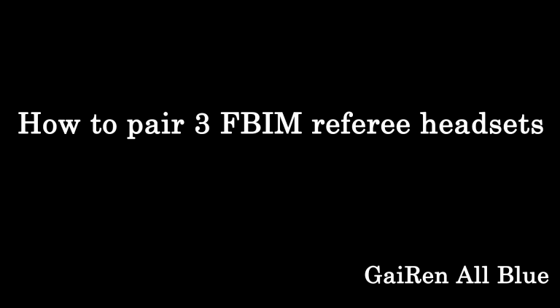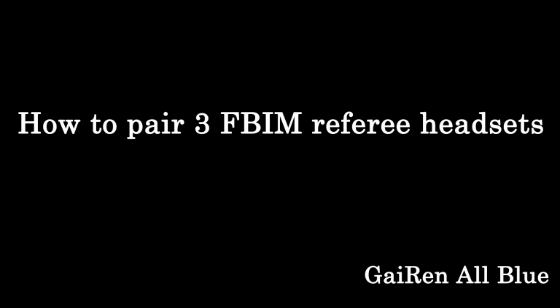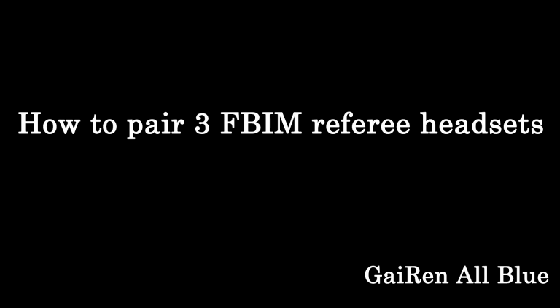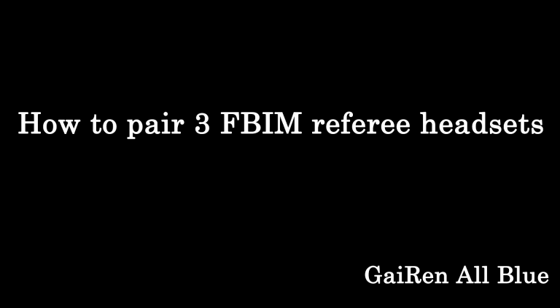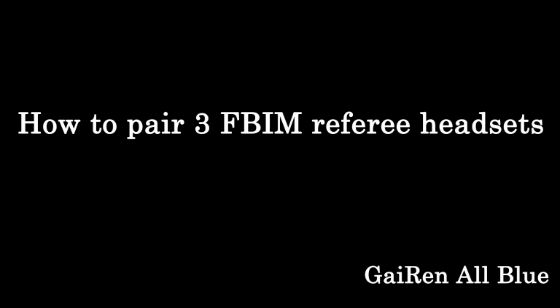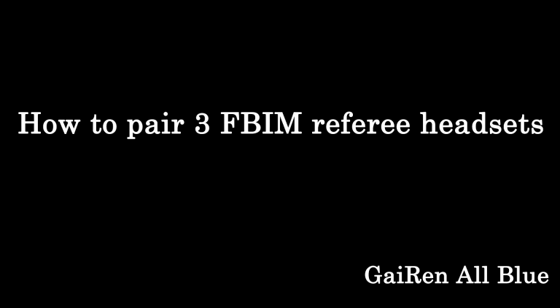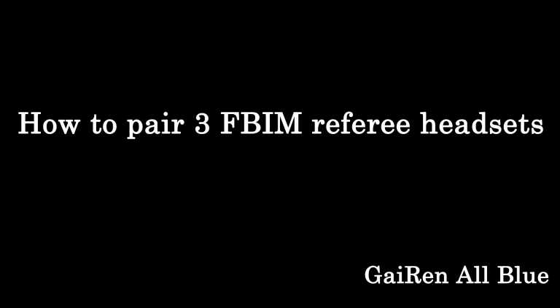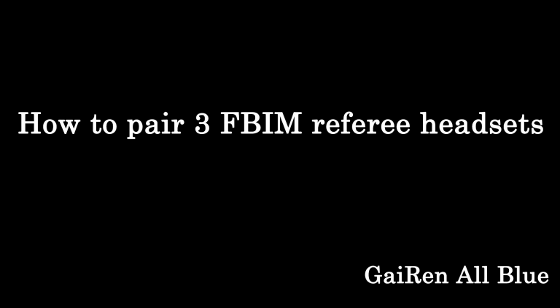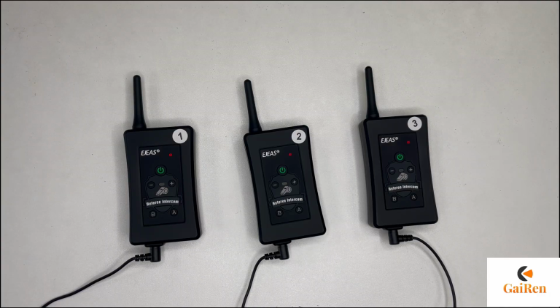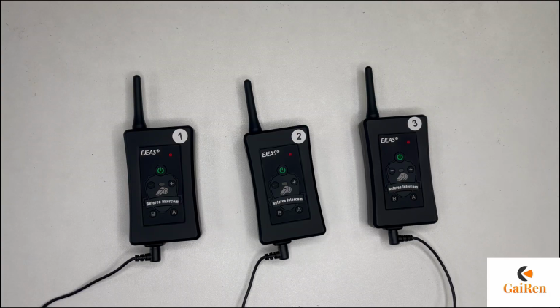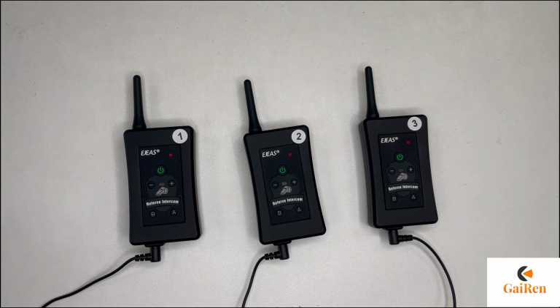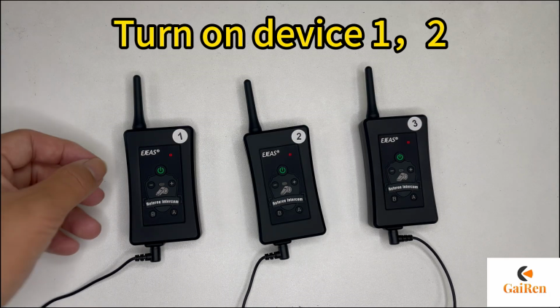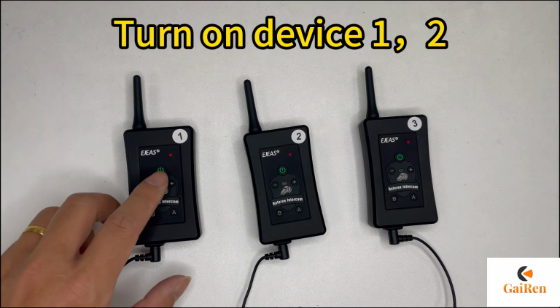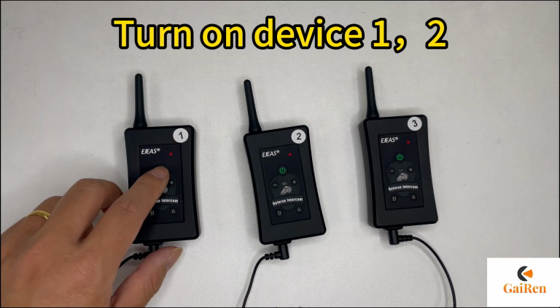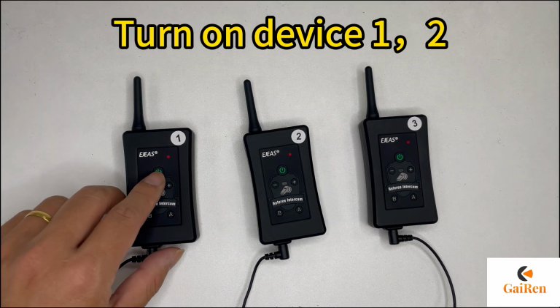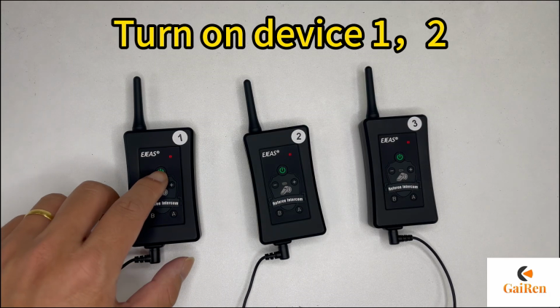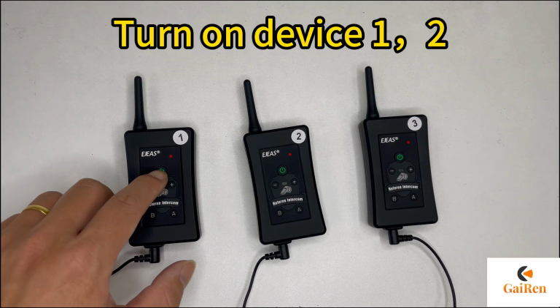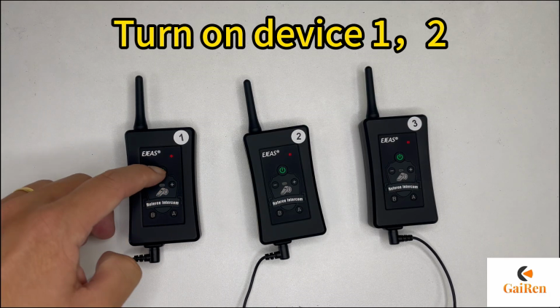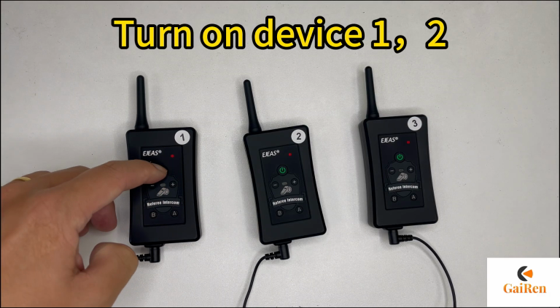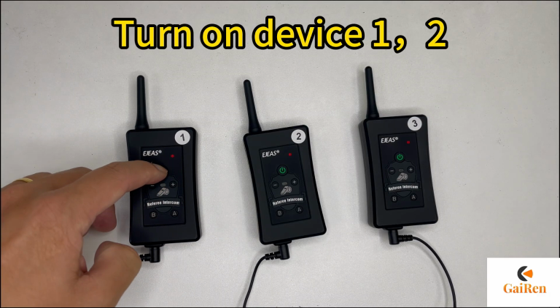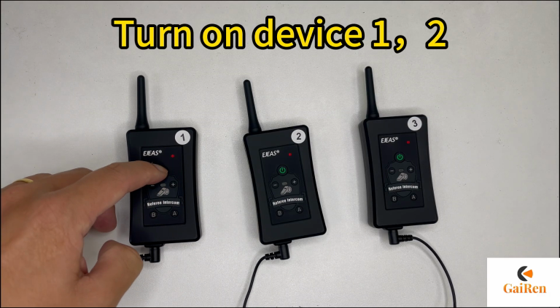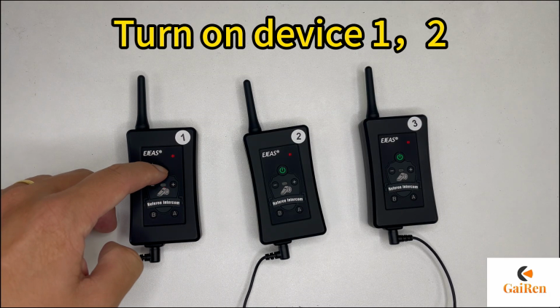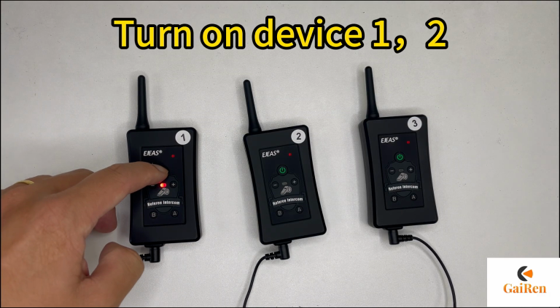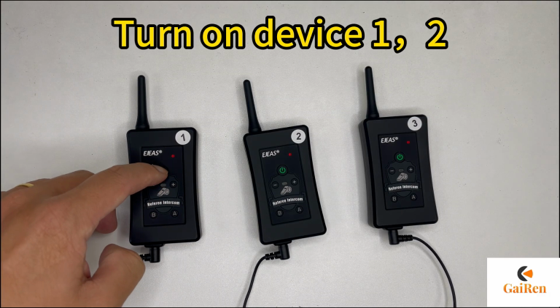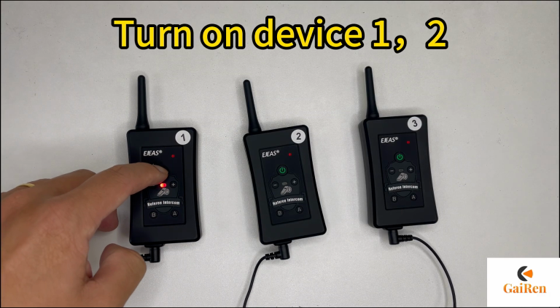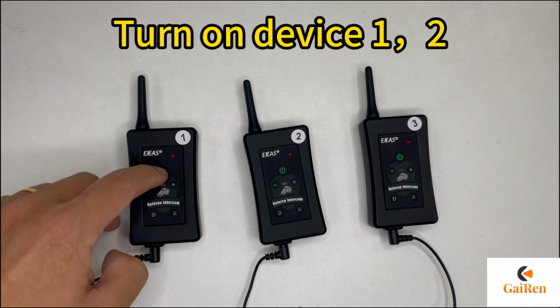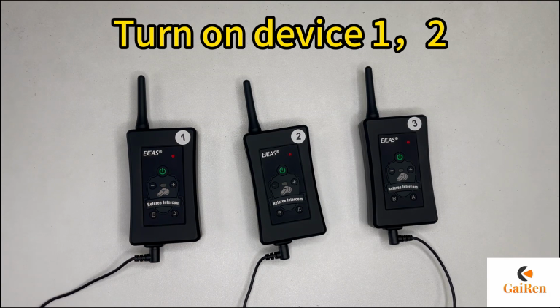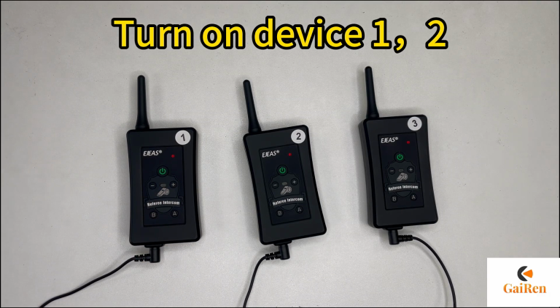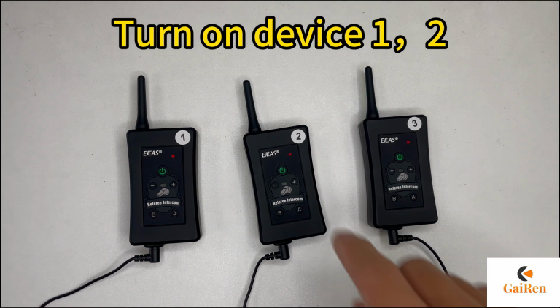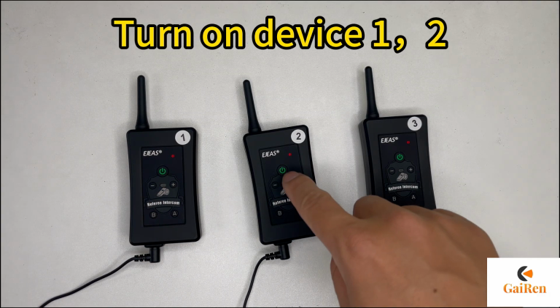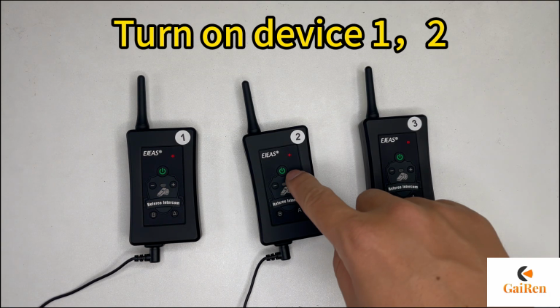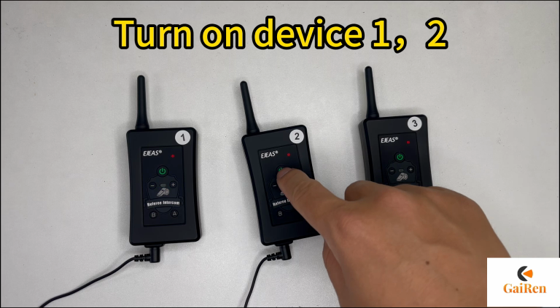How to pair 3 FBIM referee headsets. Turn on device 1 and 2.